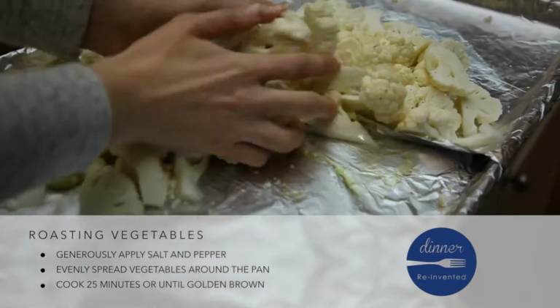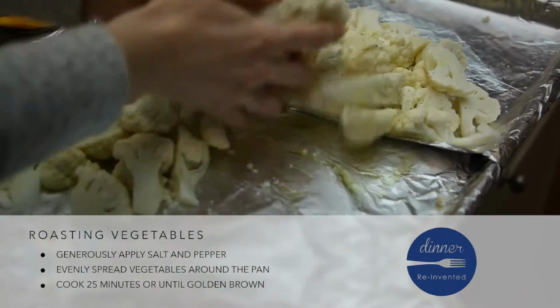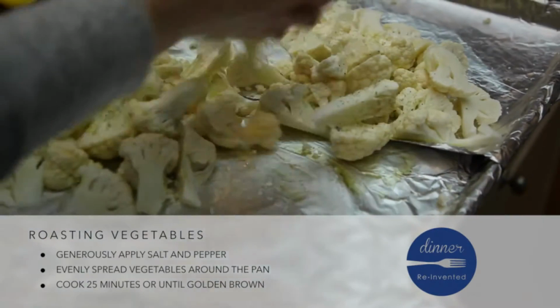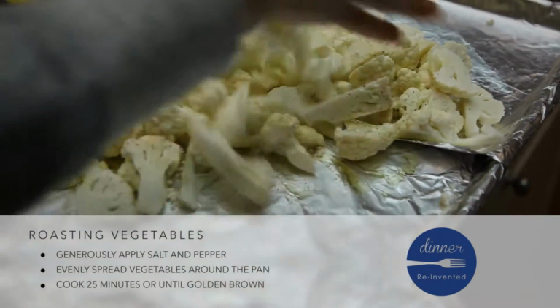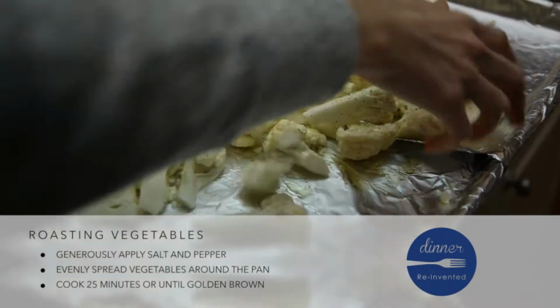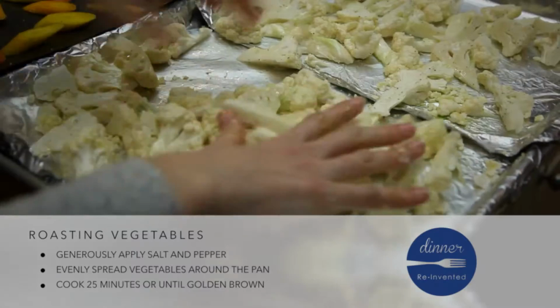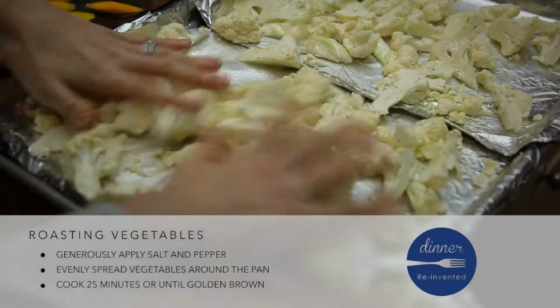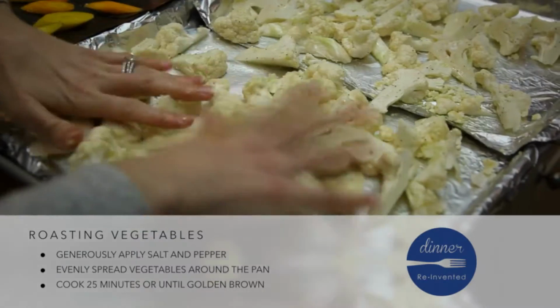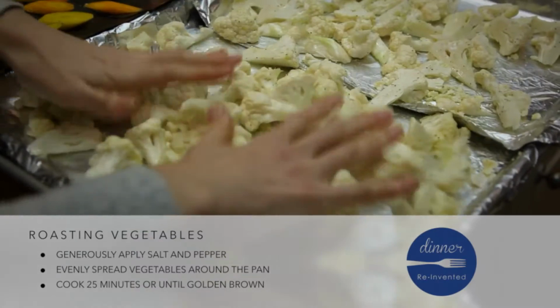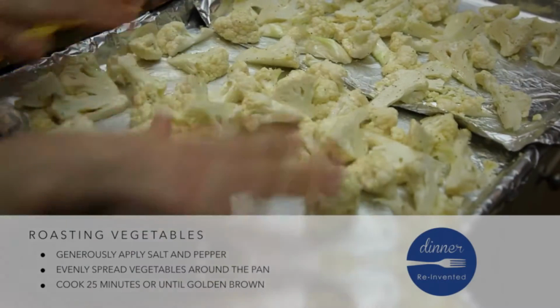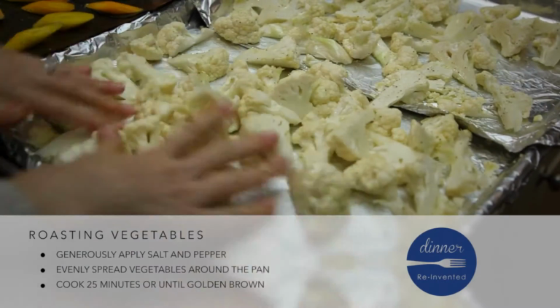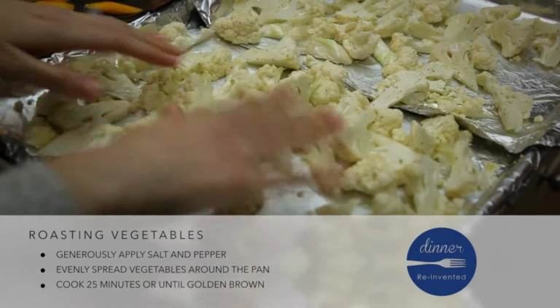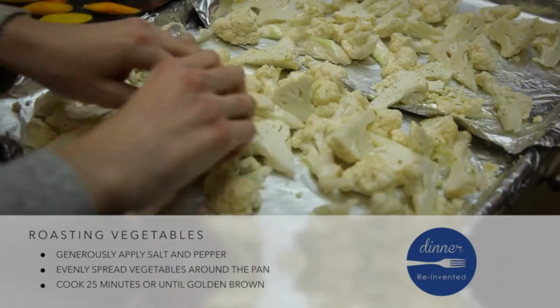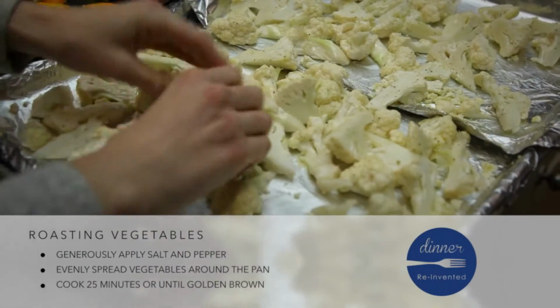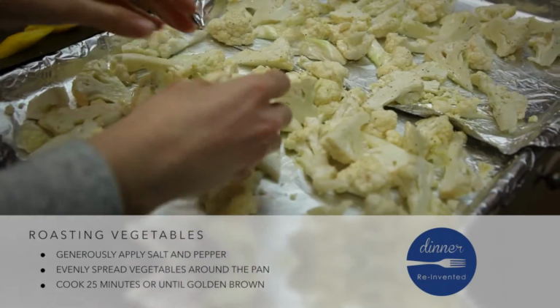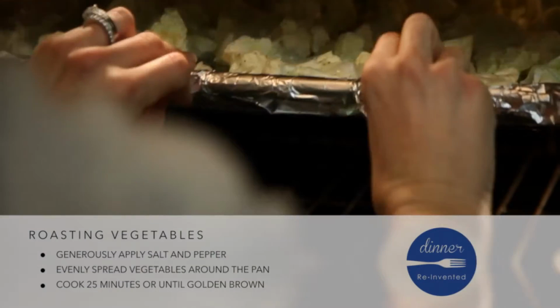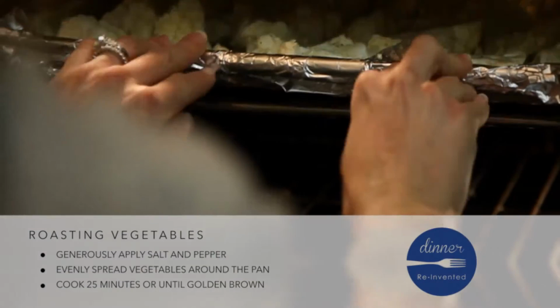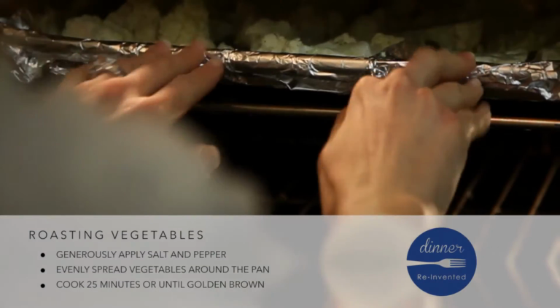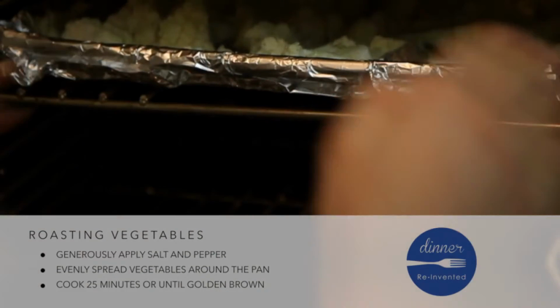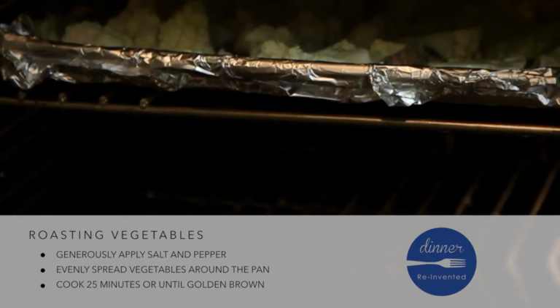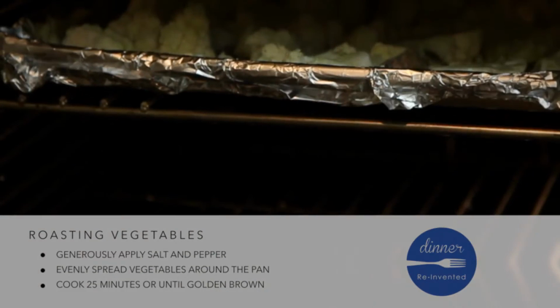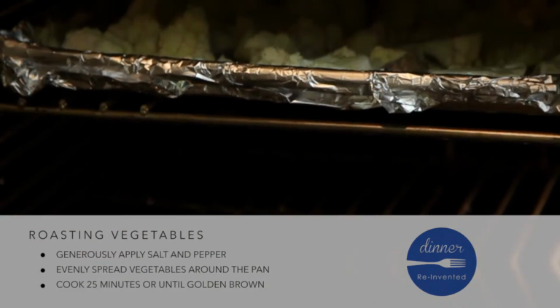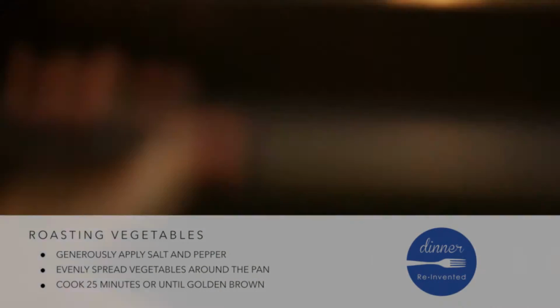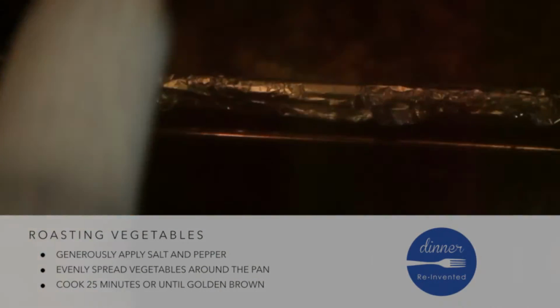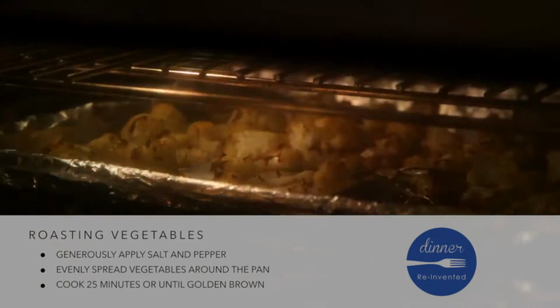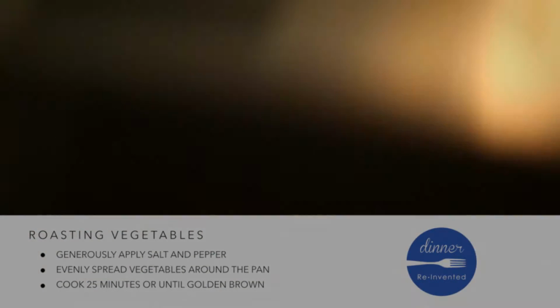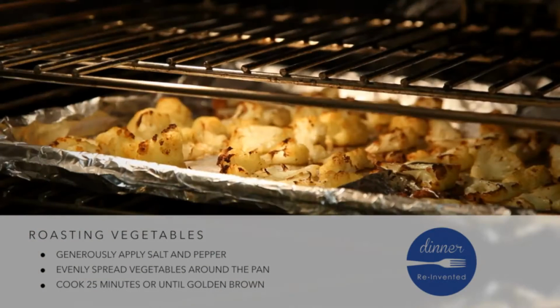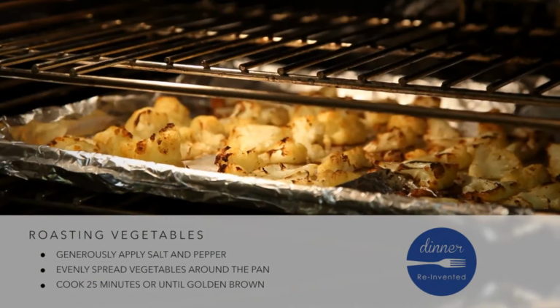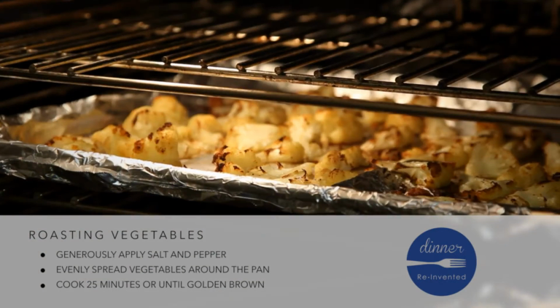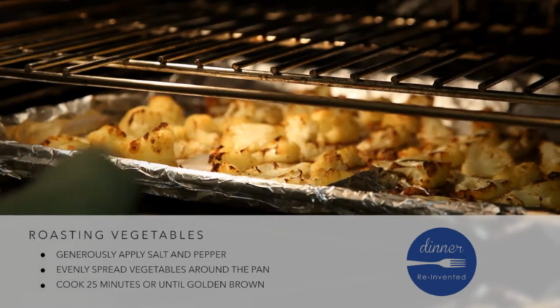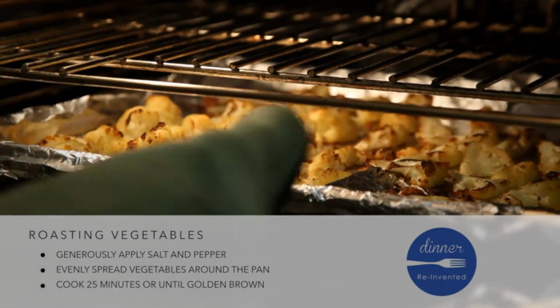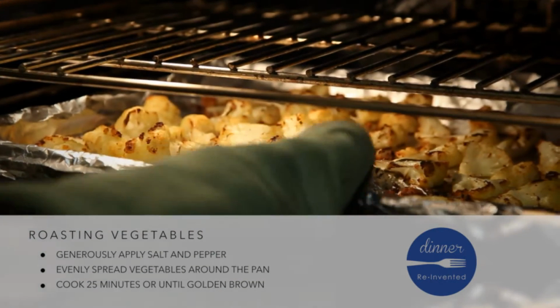Finally, don't crowd the pan. For vegetables to crisp, they need the hot air in the oven to circulate around them.